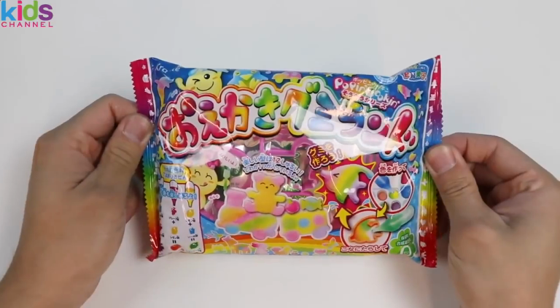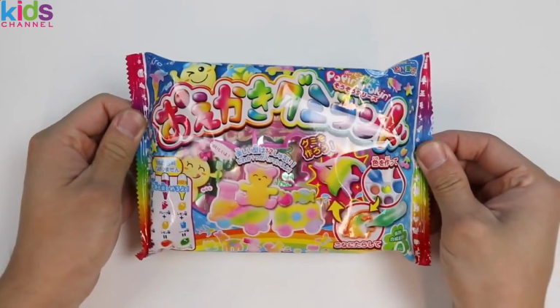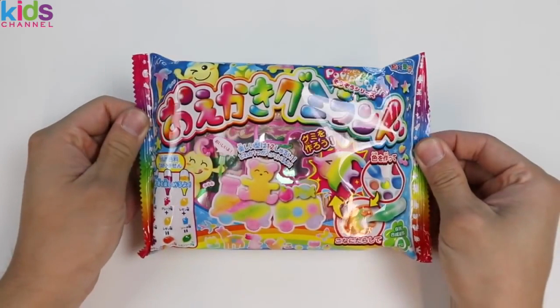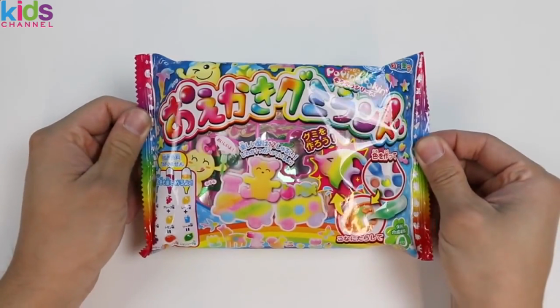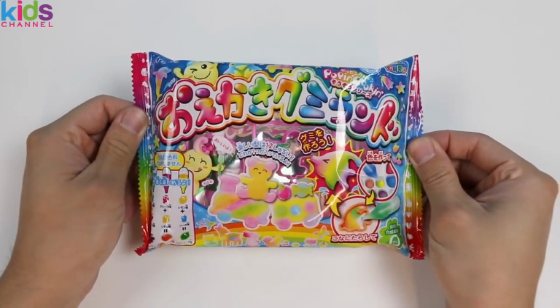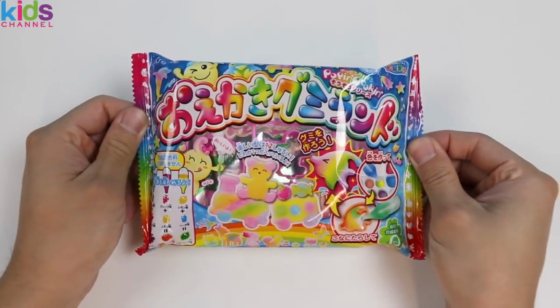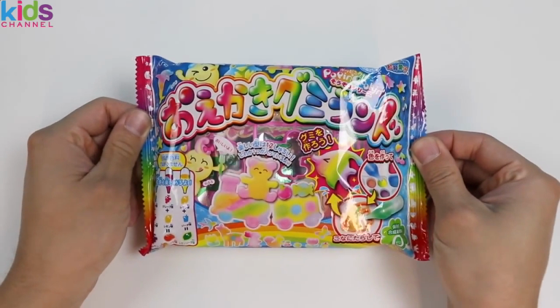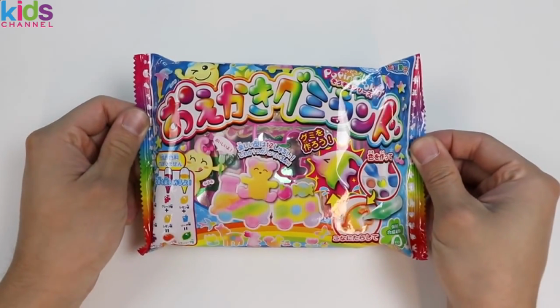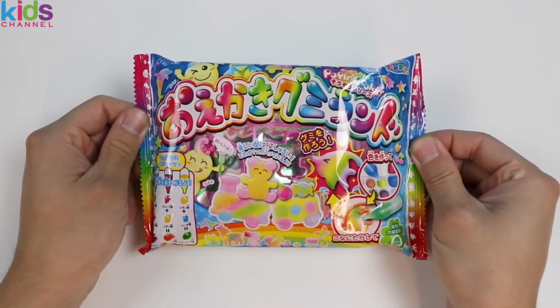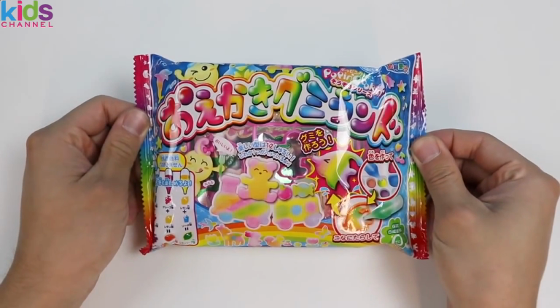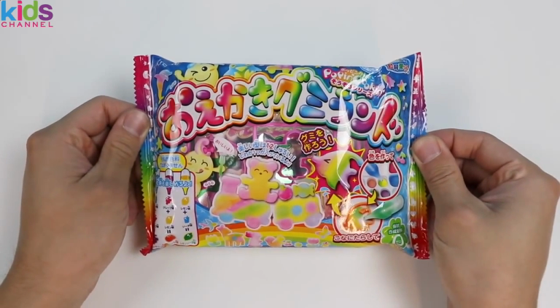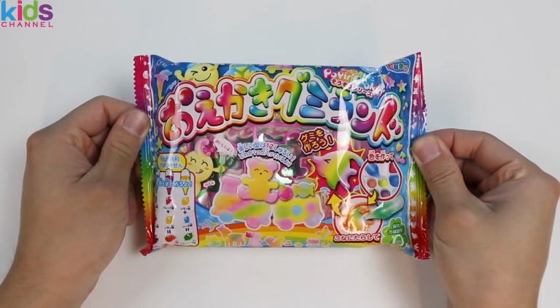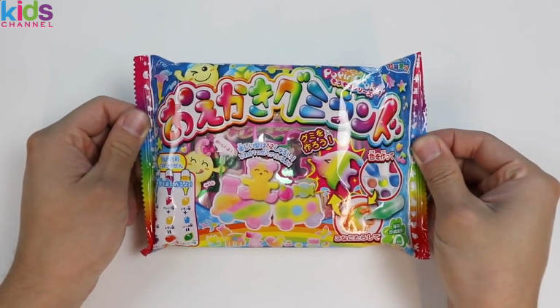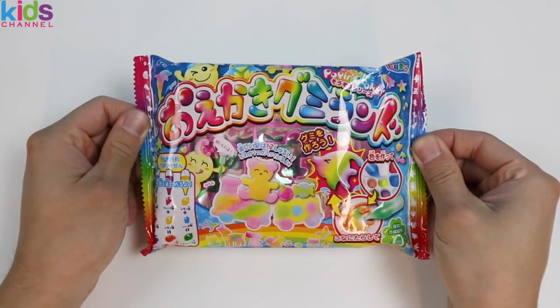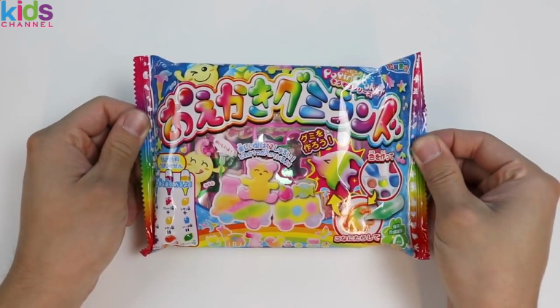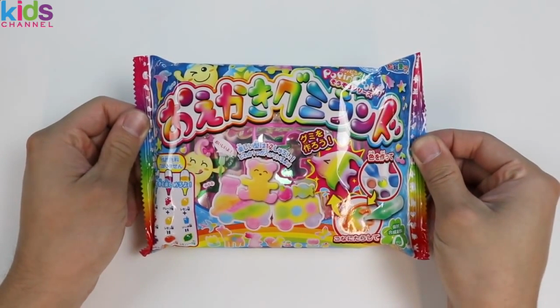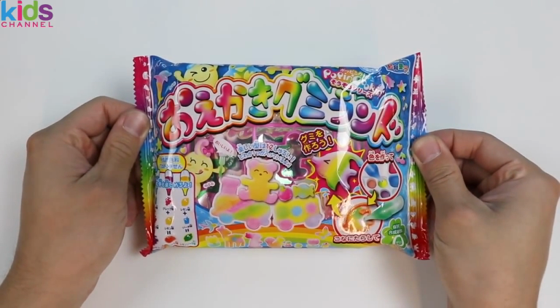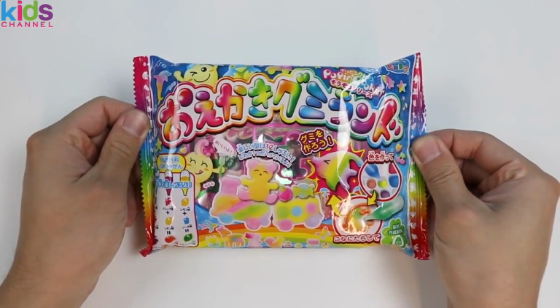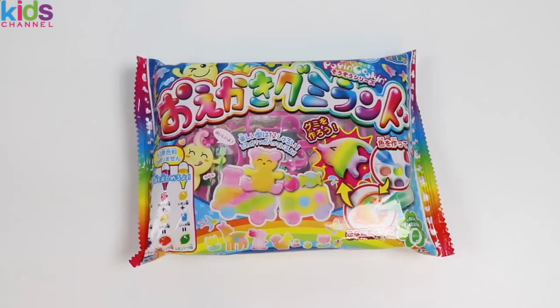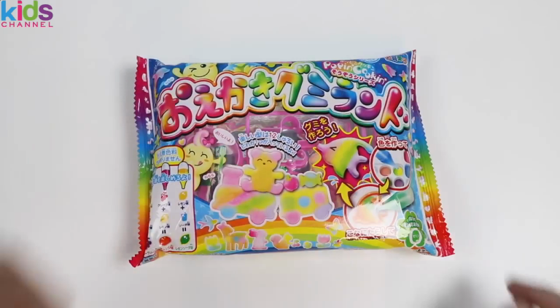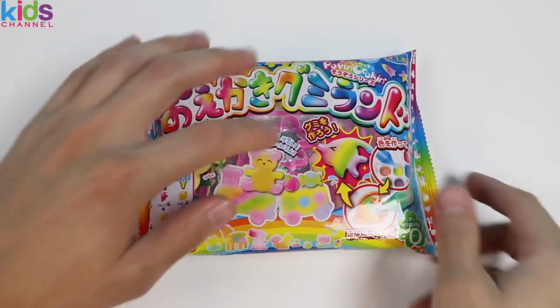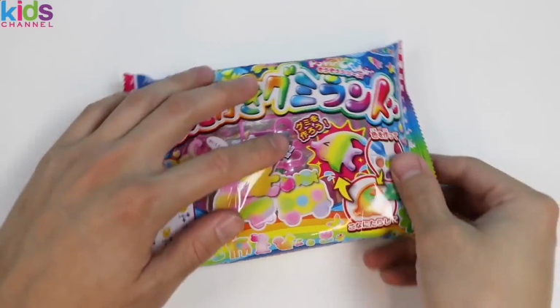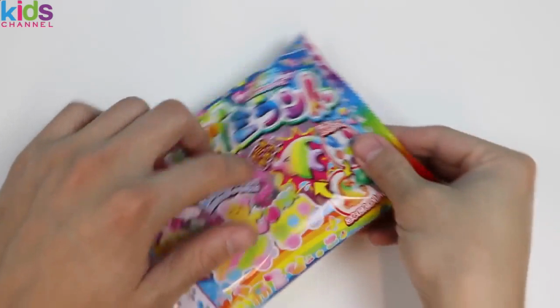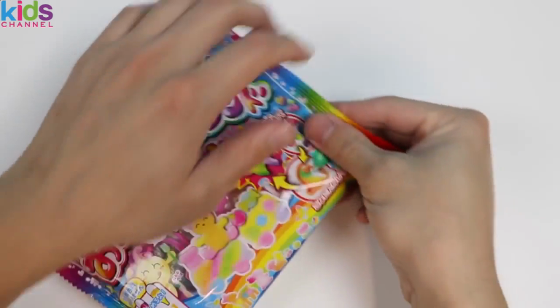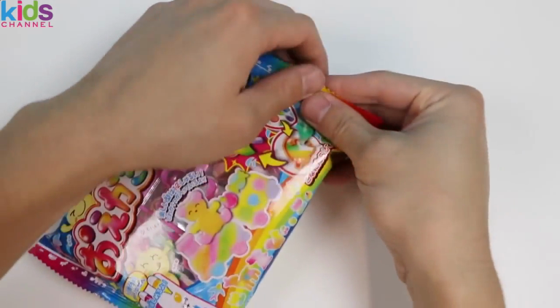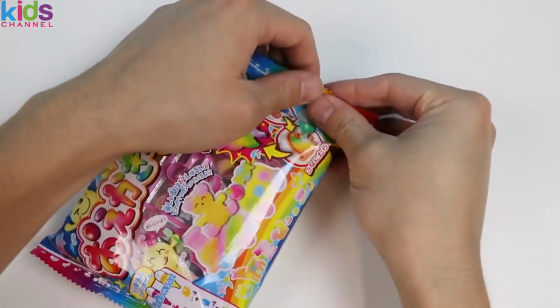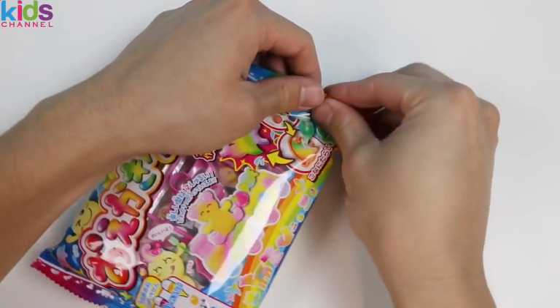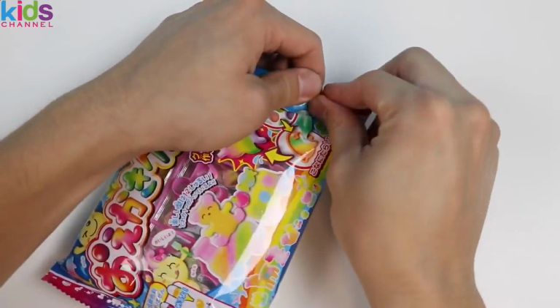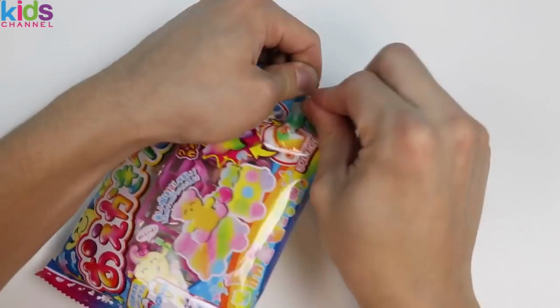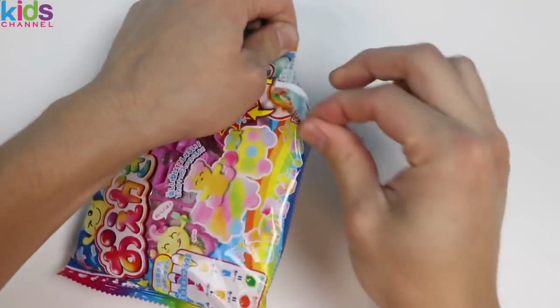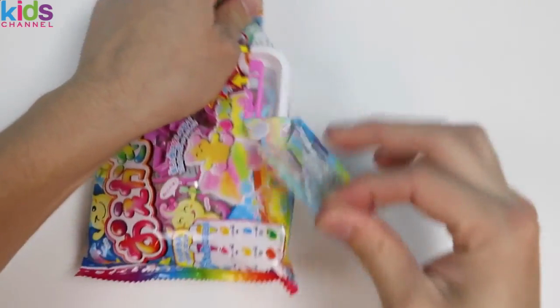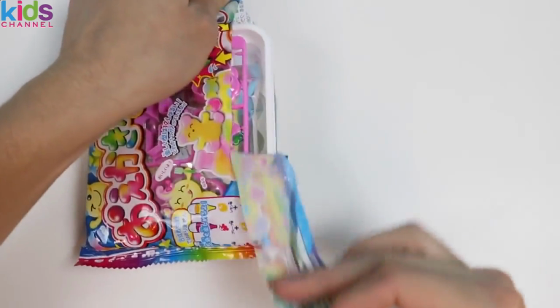SuperKids here and it's time for some more do-it-yourself Japanese candy kits! I can't wait to see which gummy shapes we can make today!